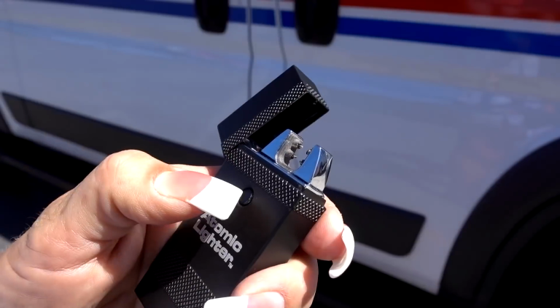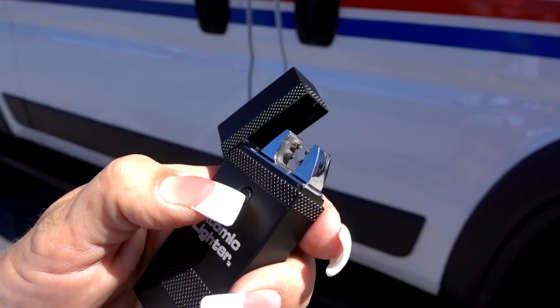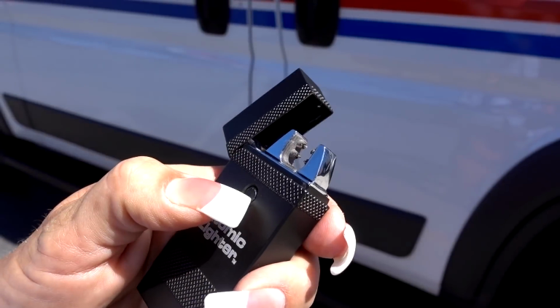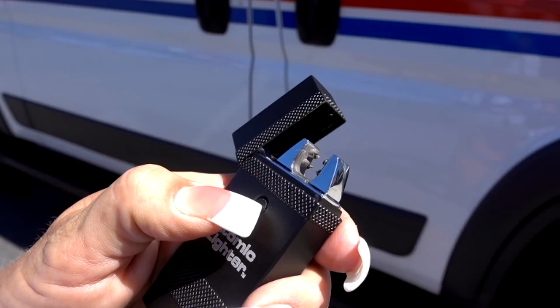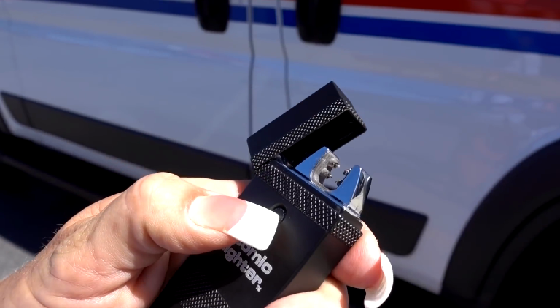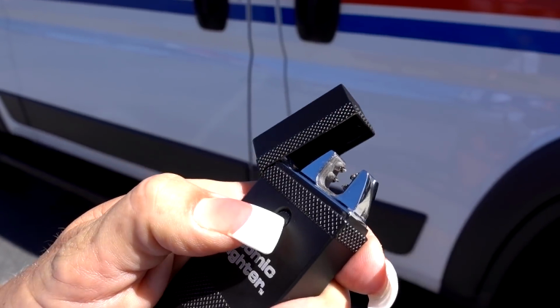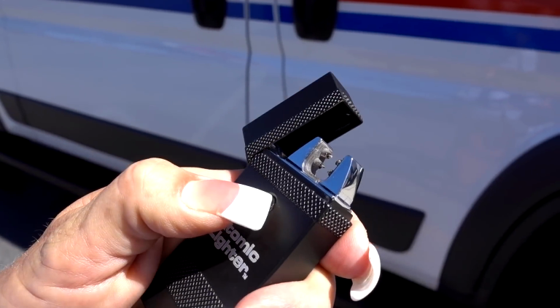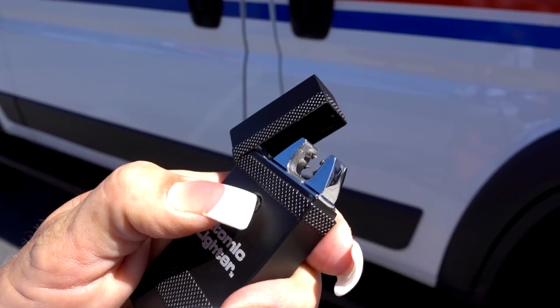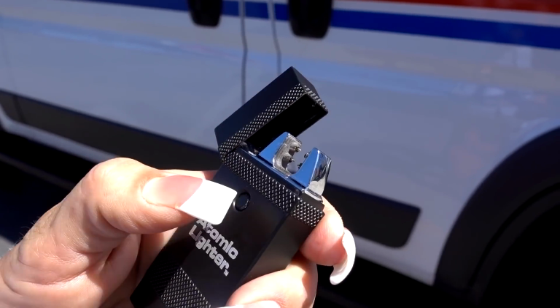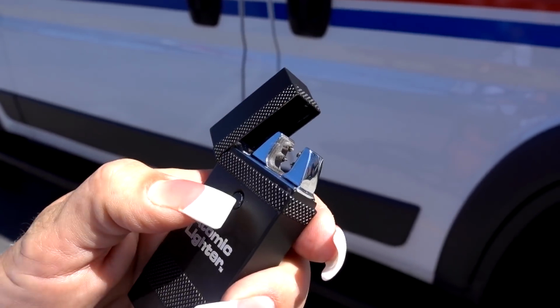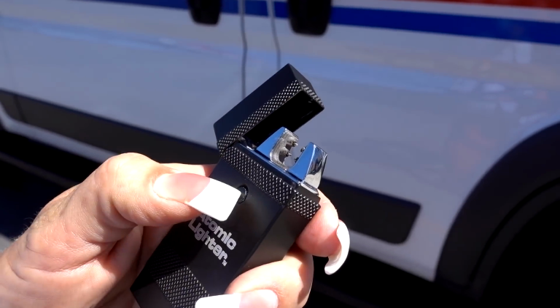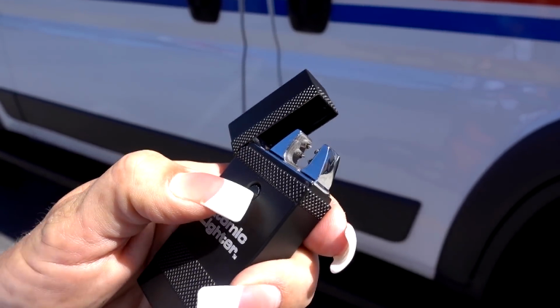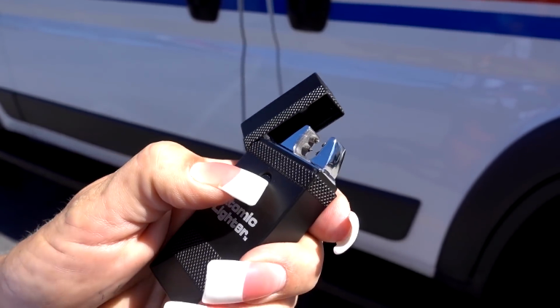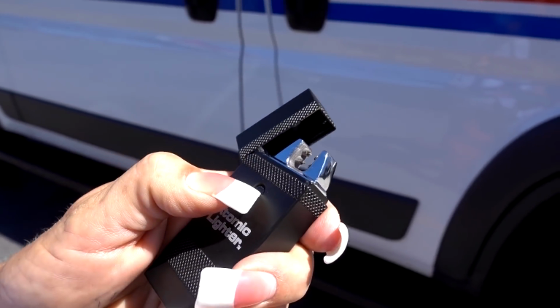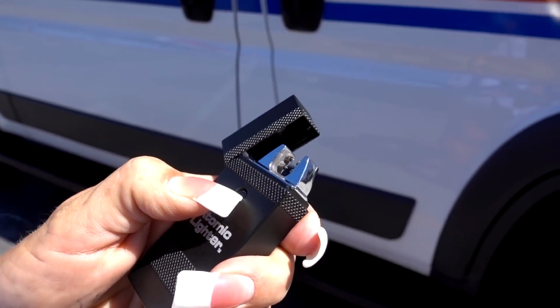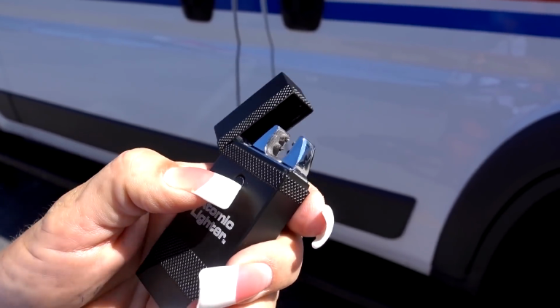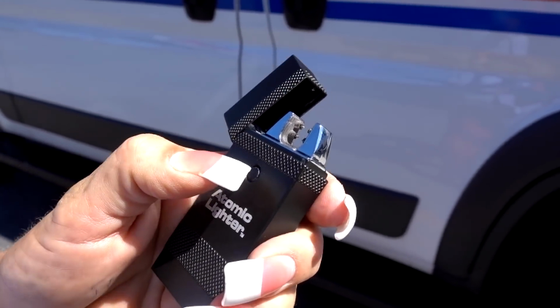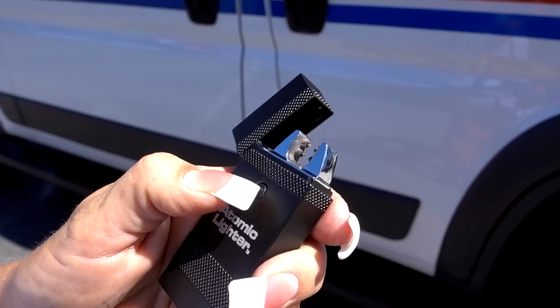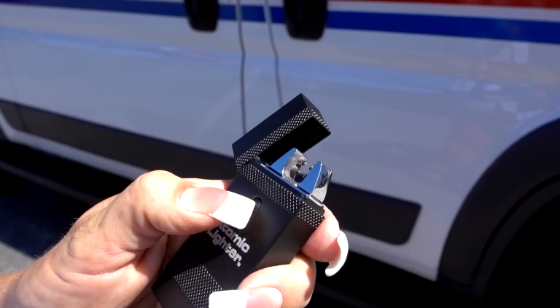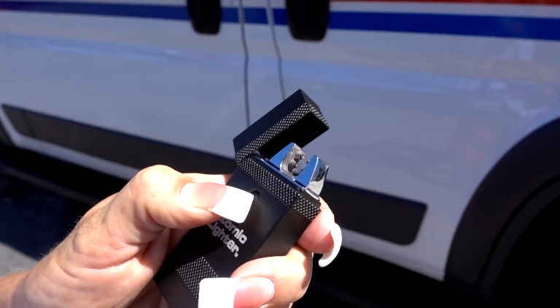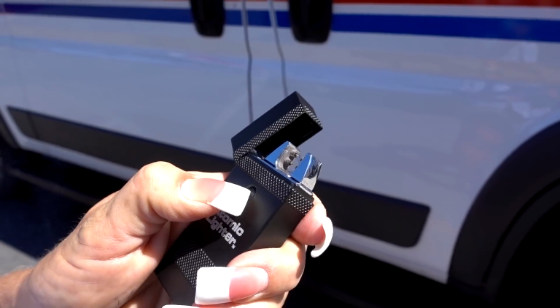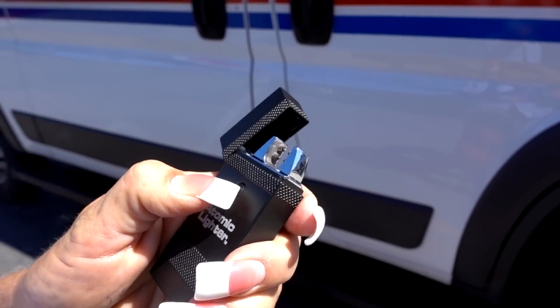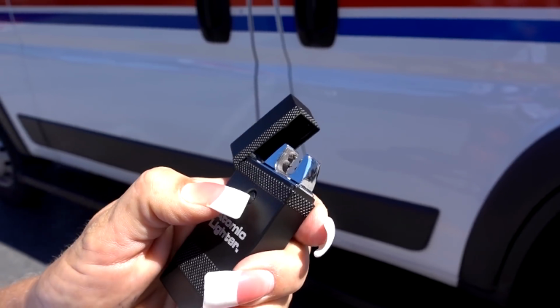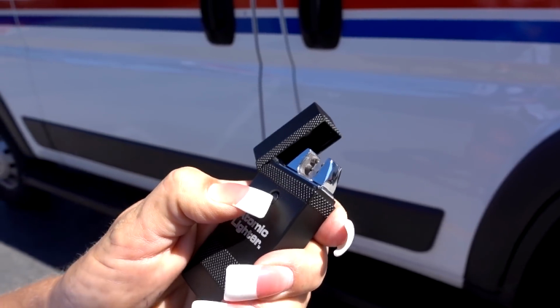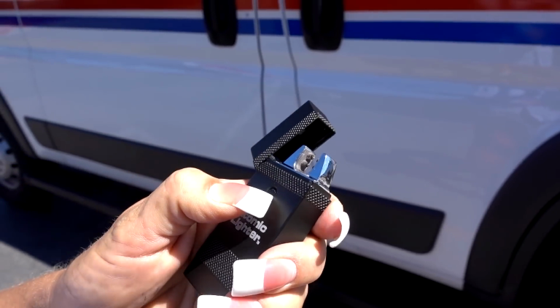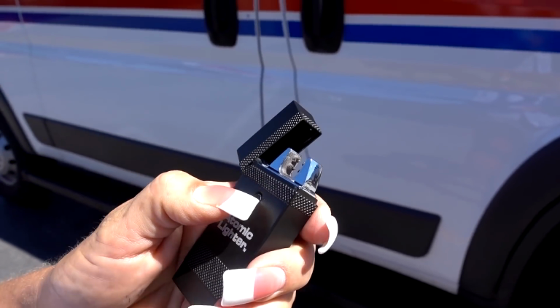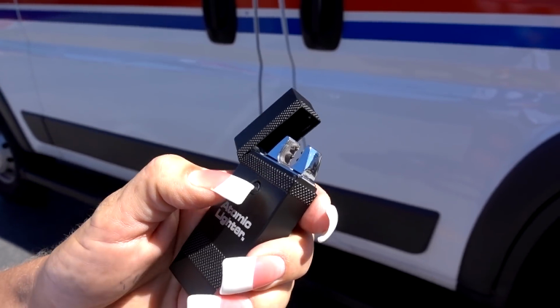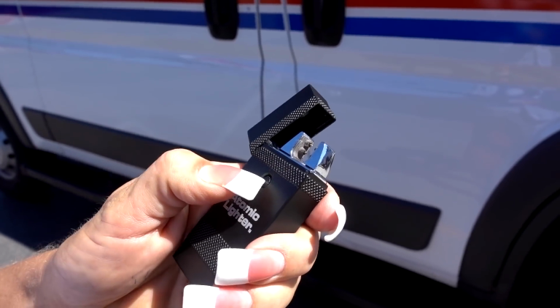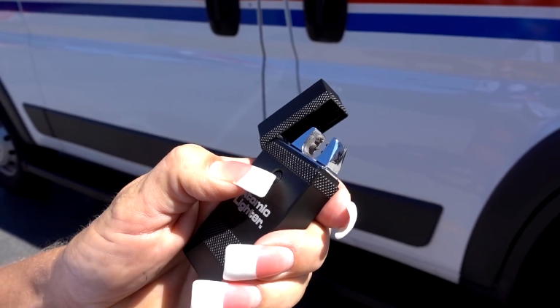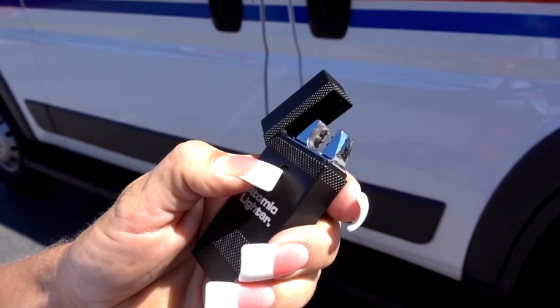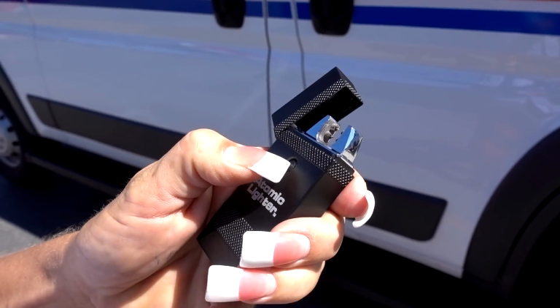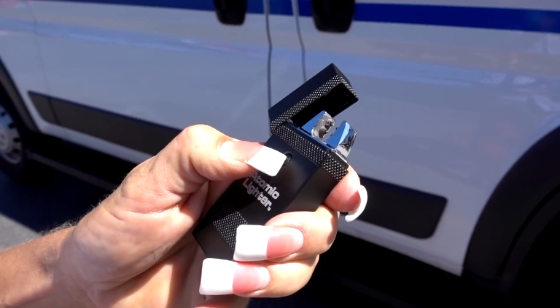It stopped working. That's why I wanted someone to test it — it's not going to be a good product. It stopped after the first use.